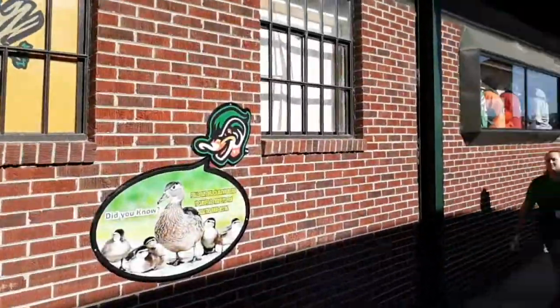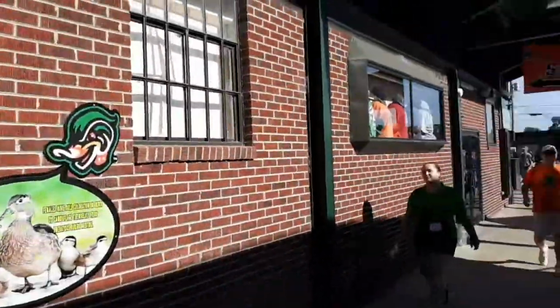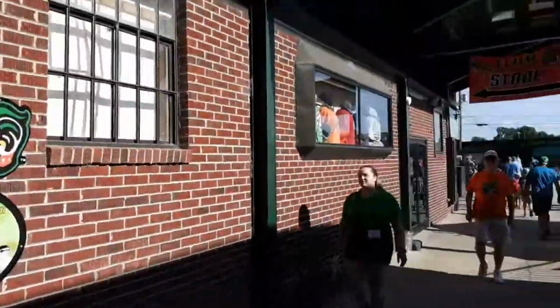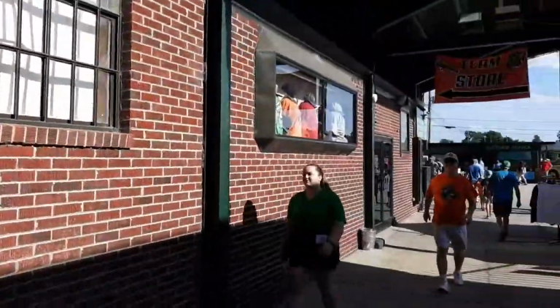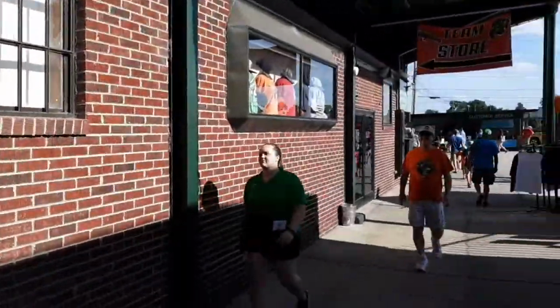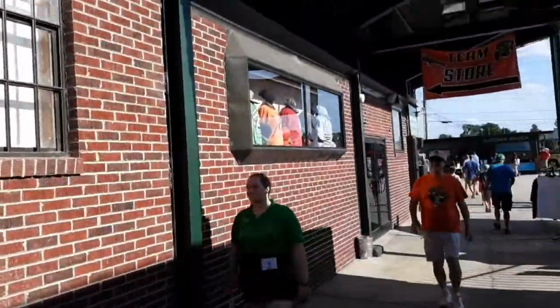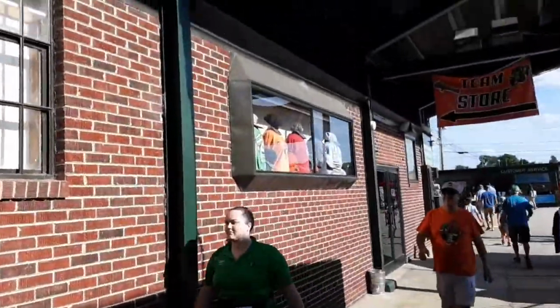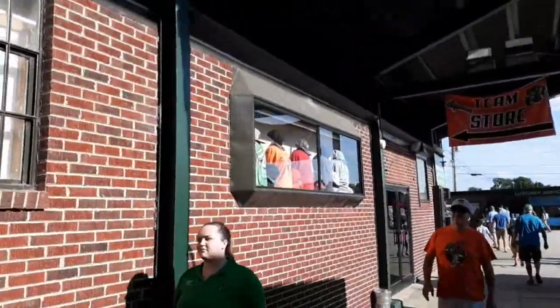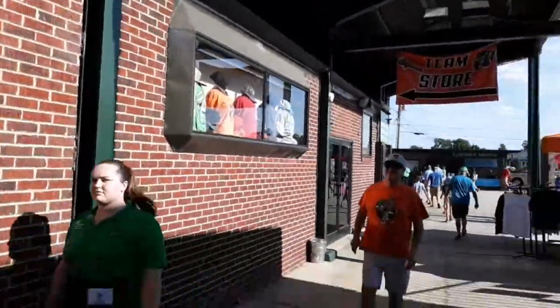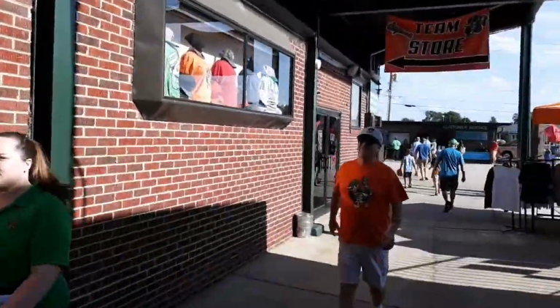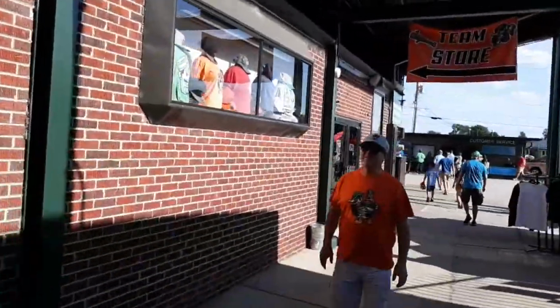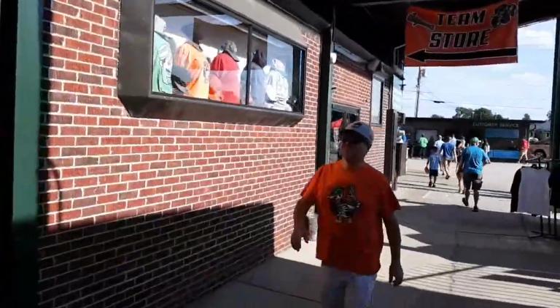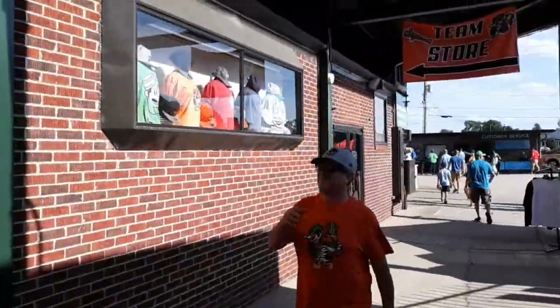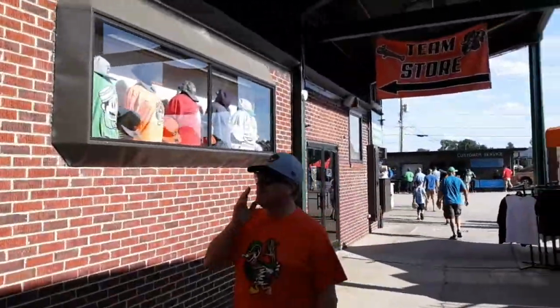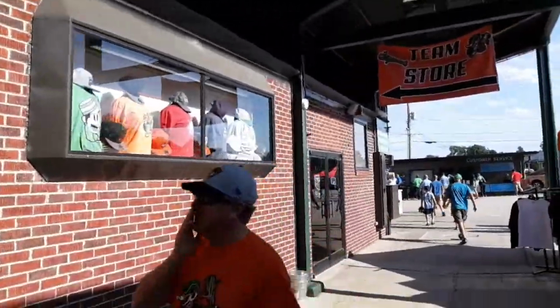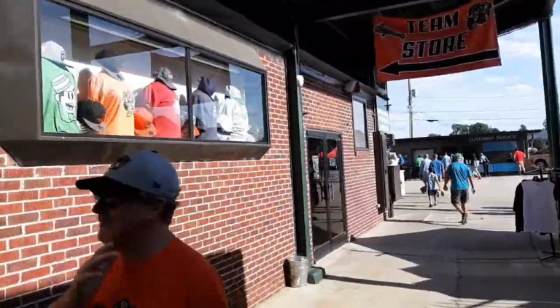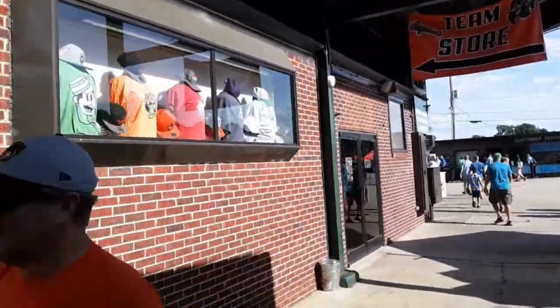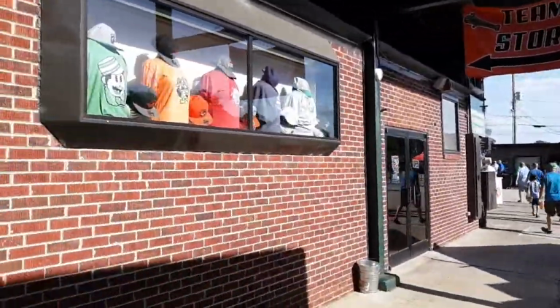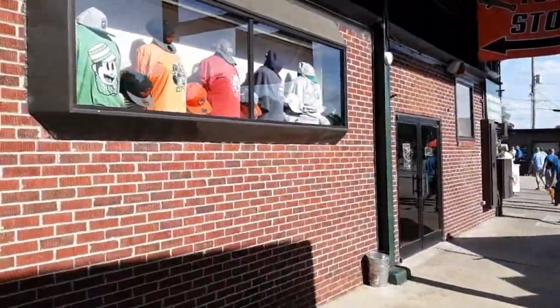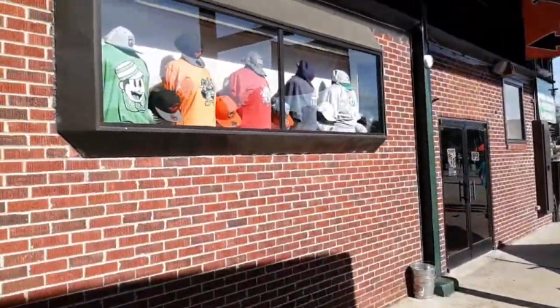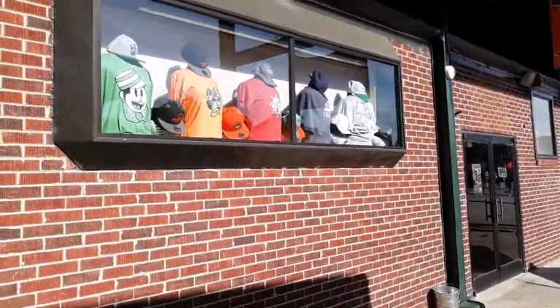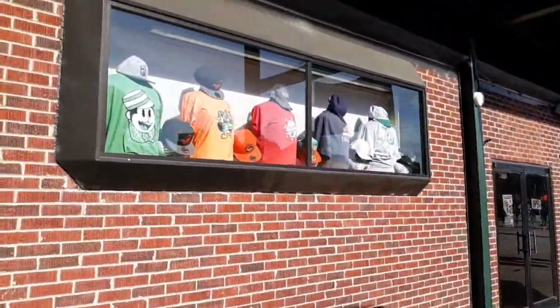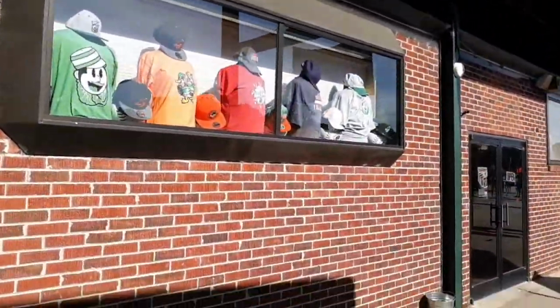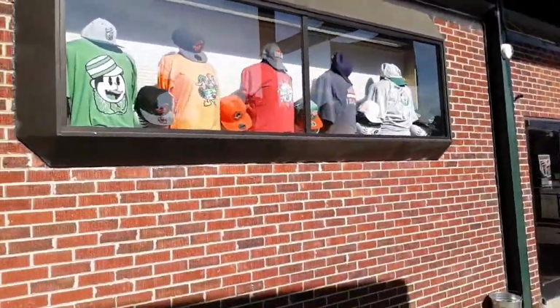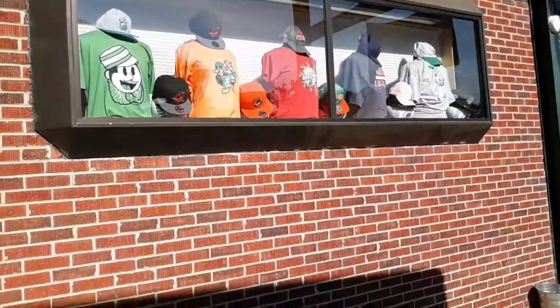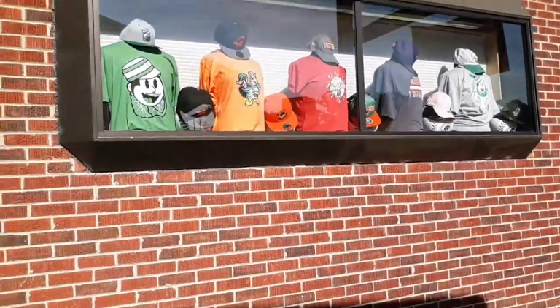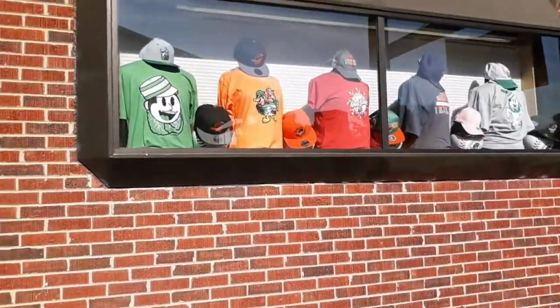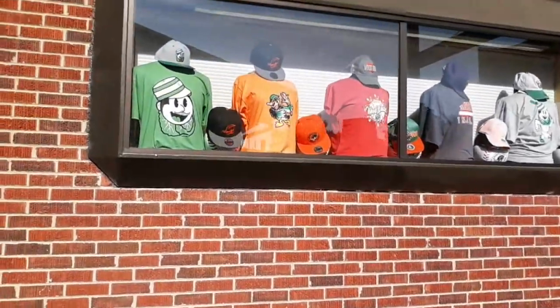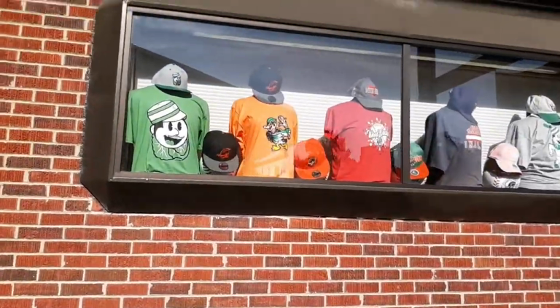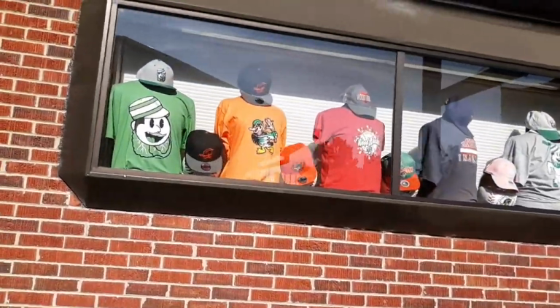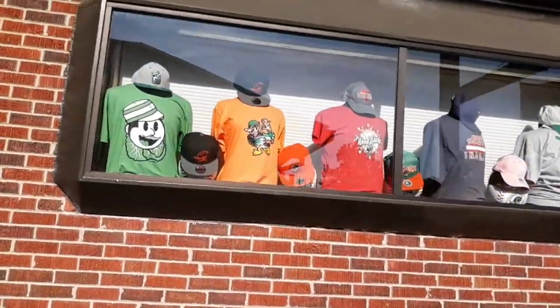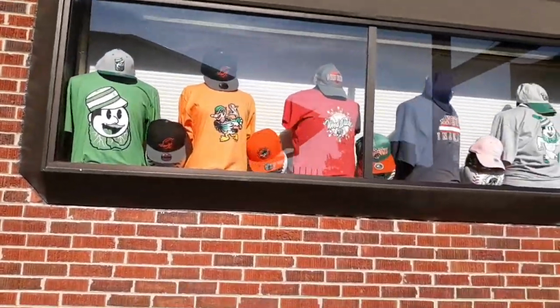Granger Stadium is an older stadium. It was built sometime in the 40s, I believe.